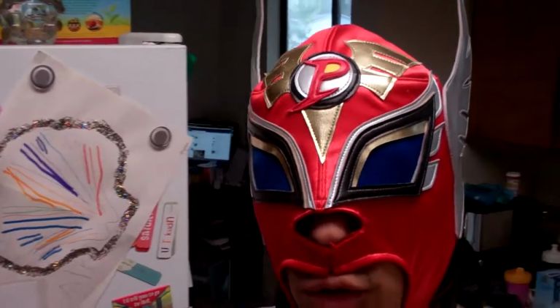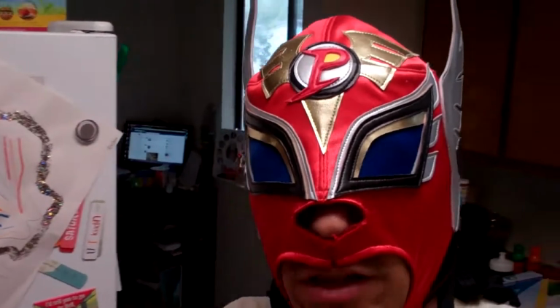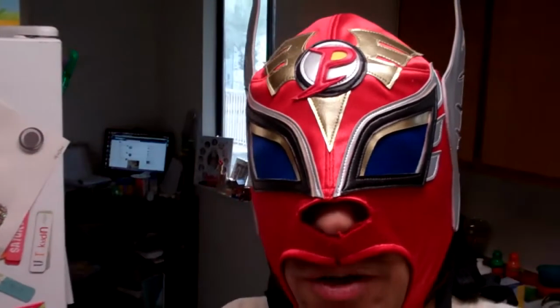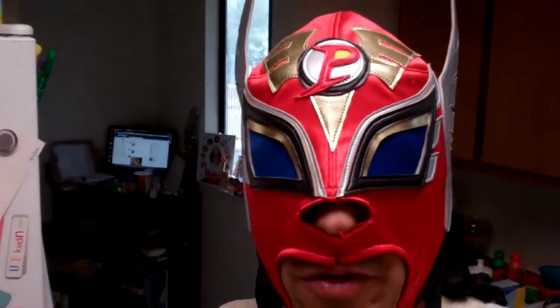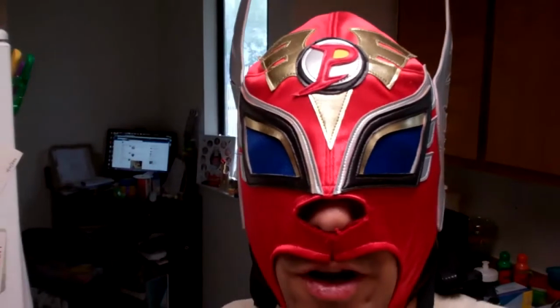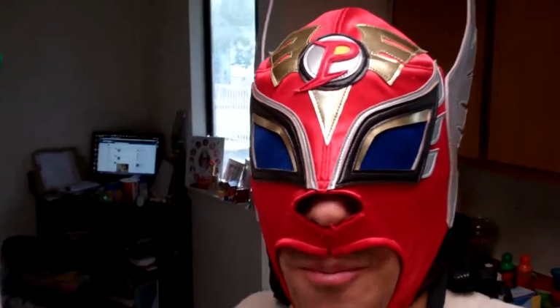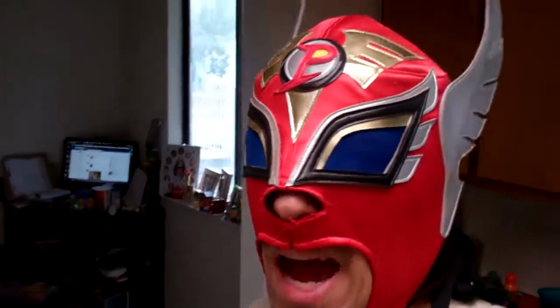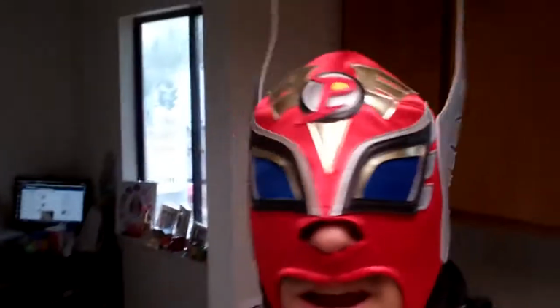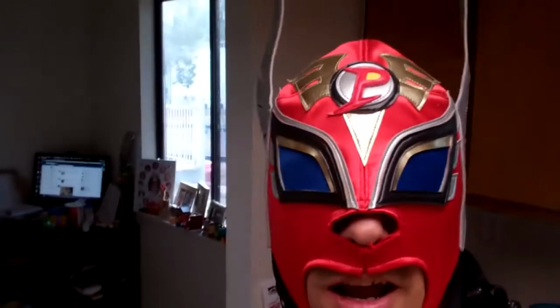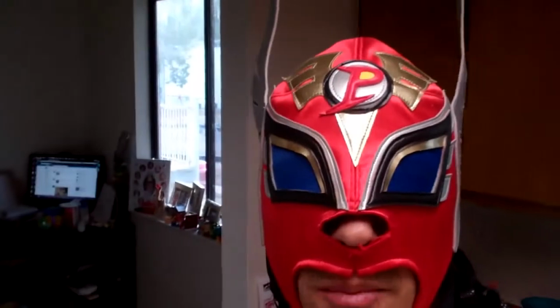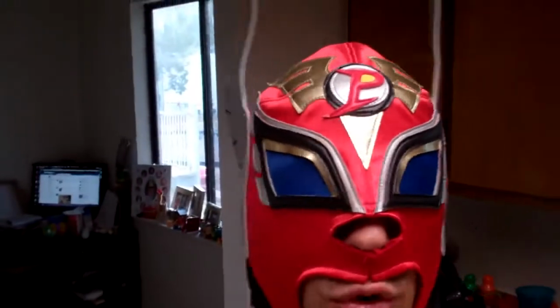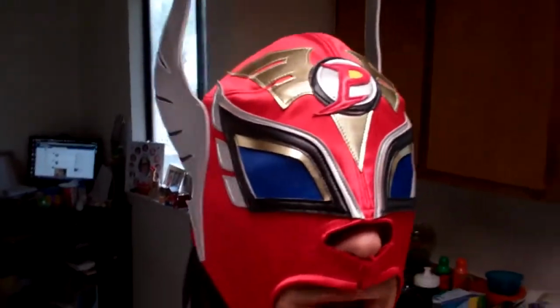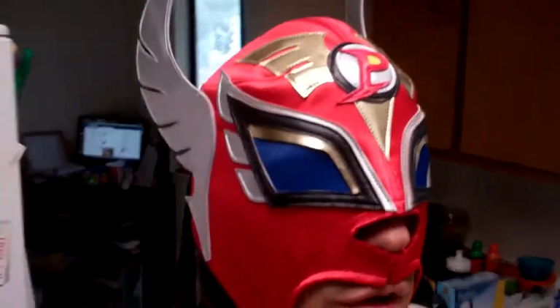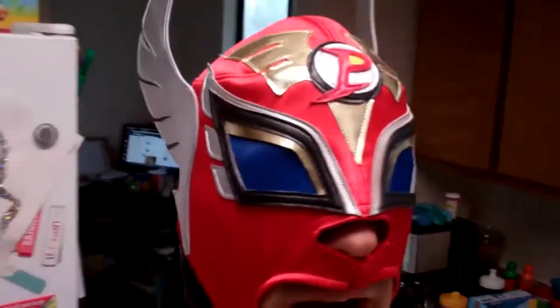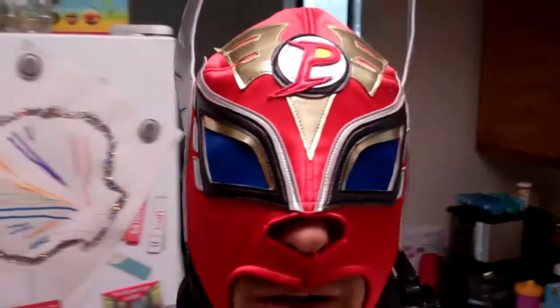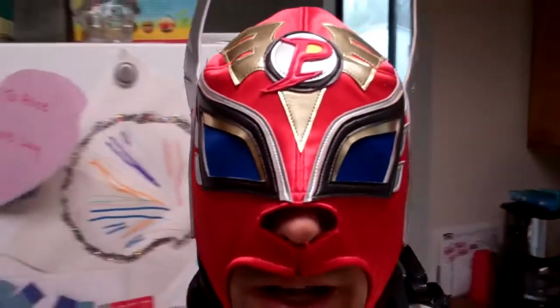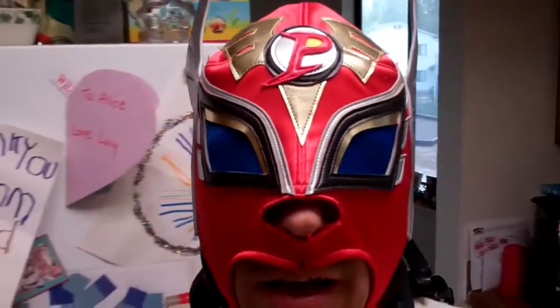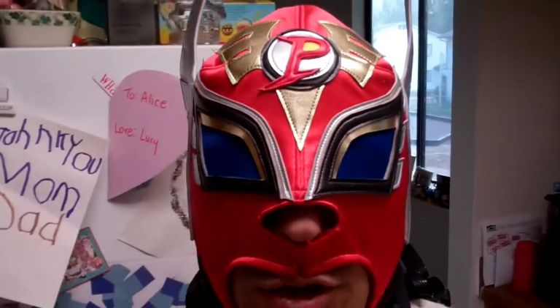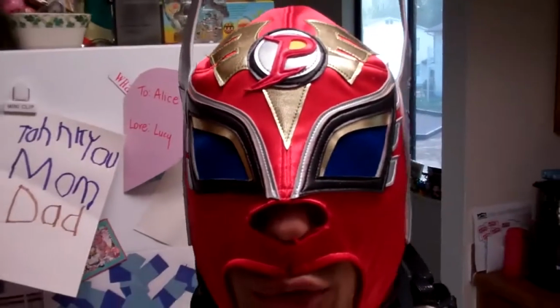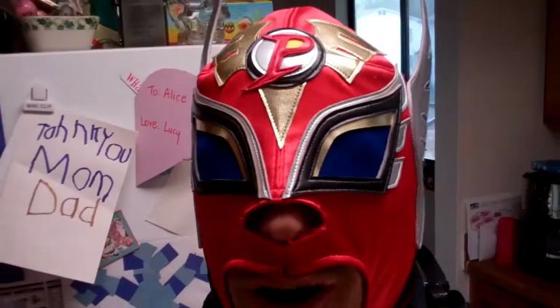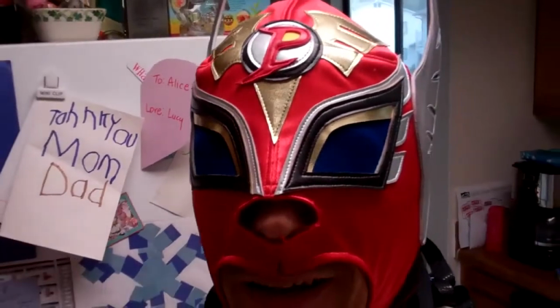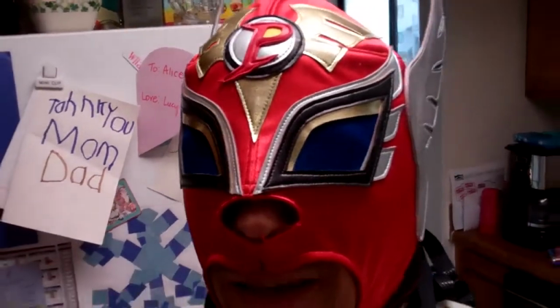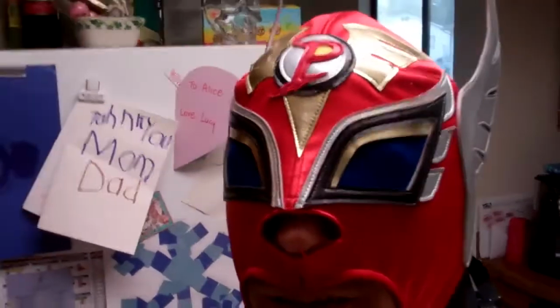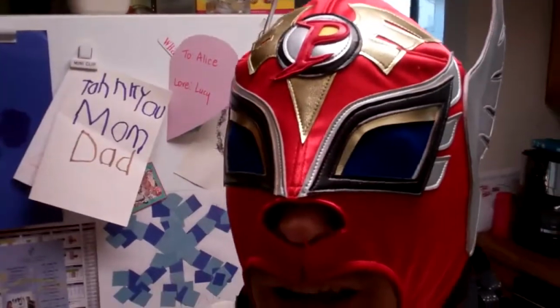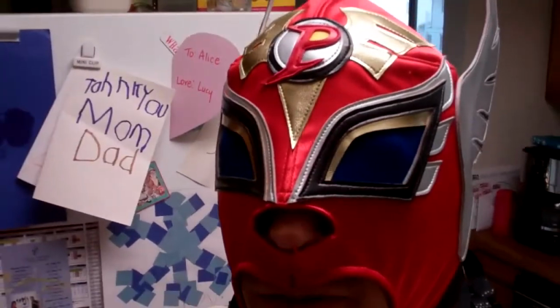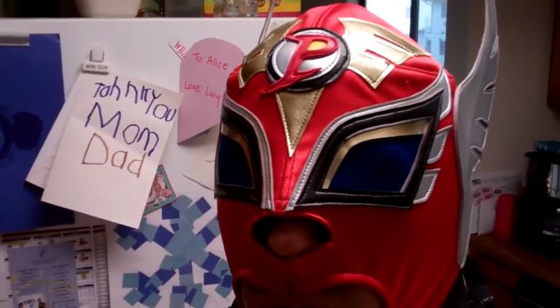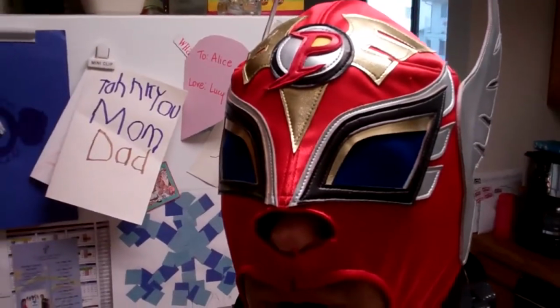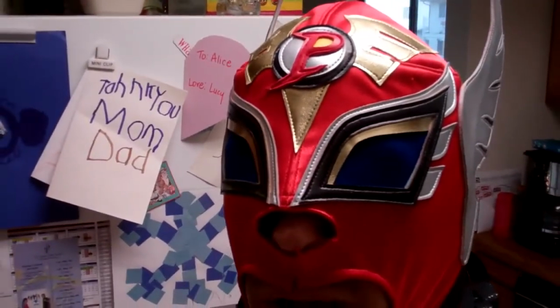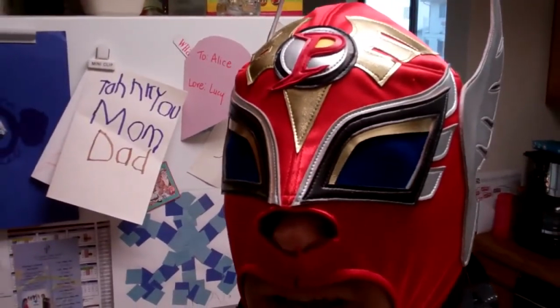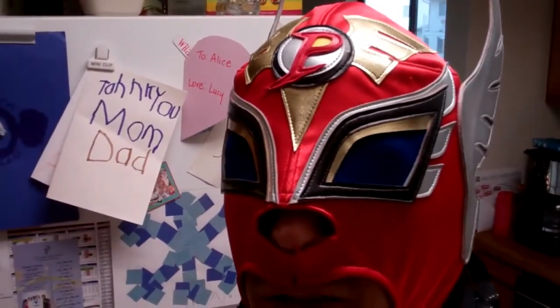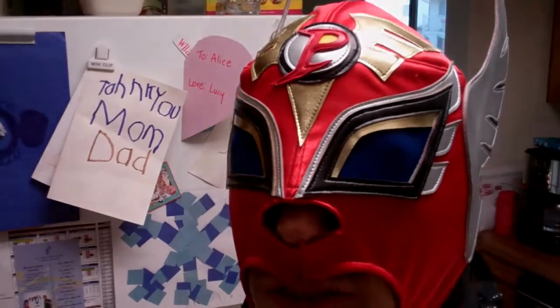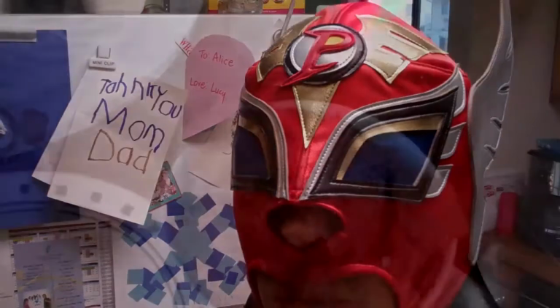Ladies and gentlemen of the internet, I'm back and I'm going to make you a holiday surprise. Tonight we are going to be making cheeseburgers.